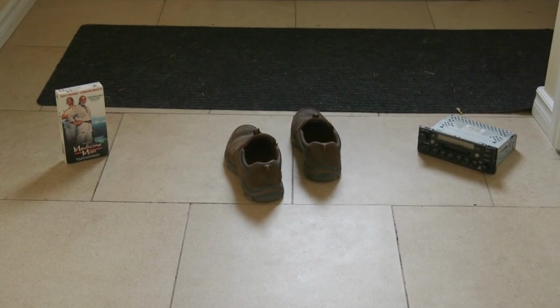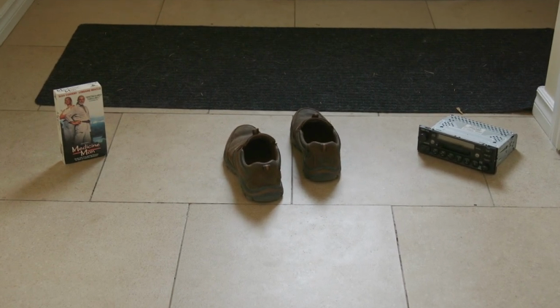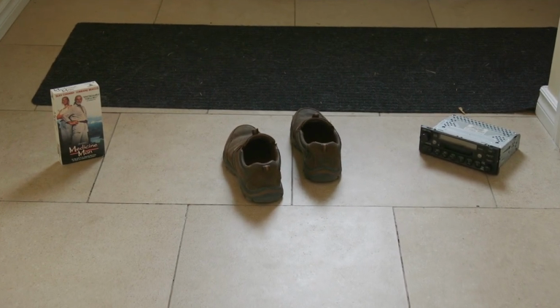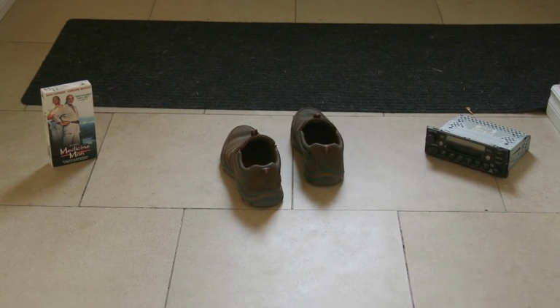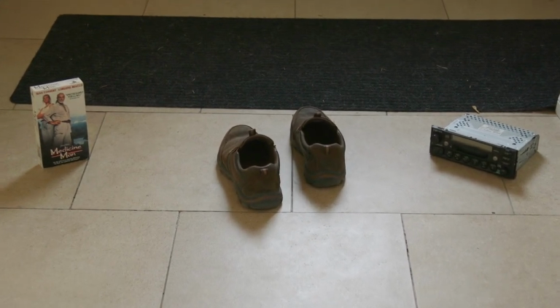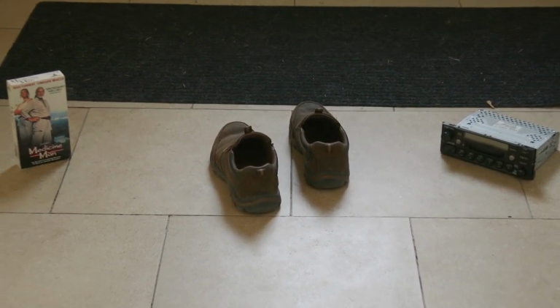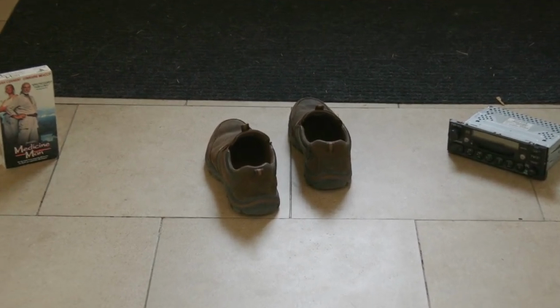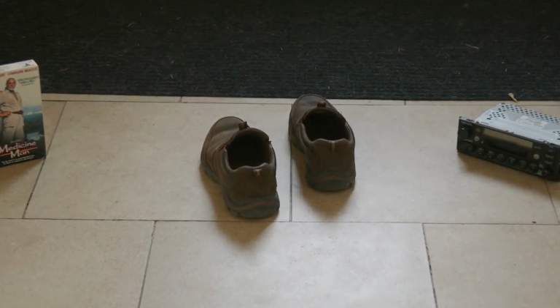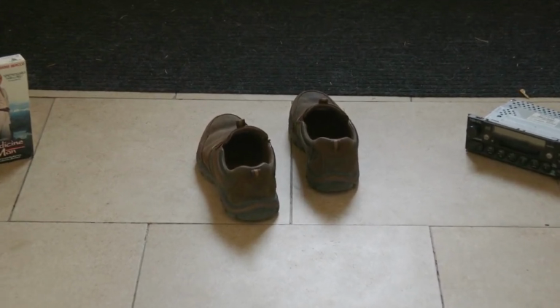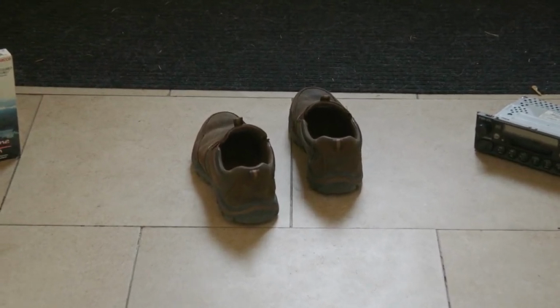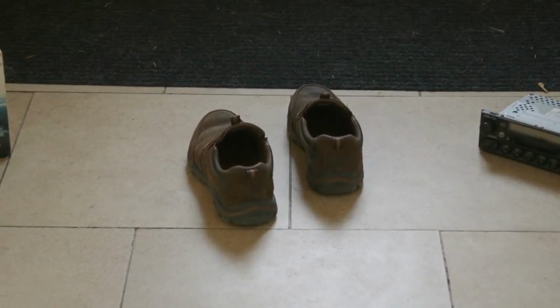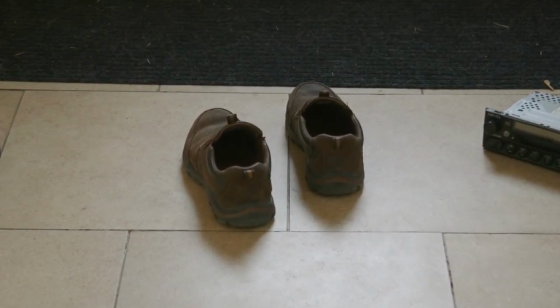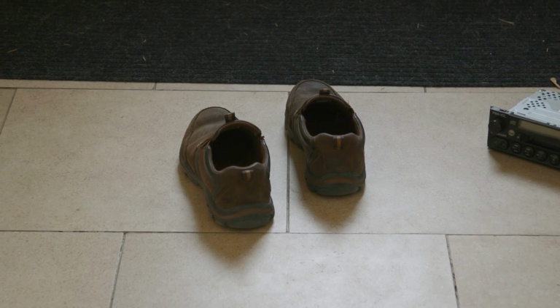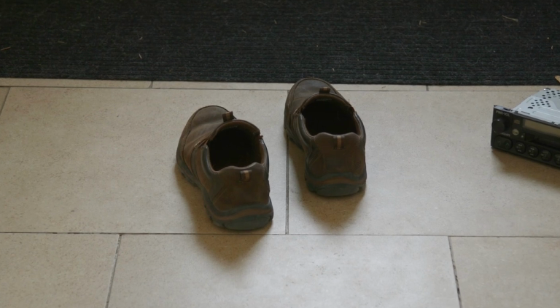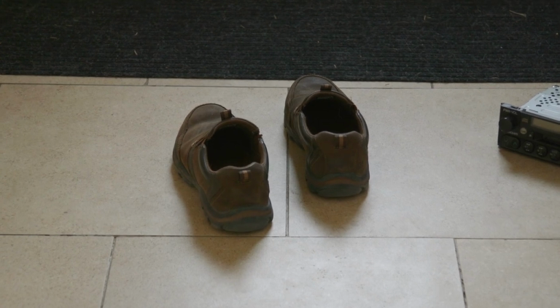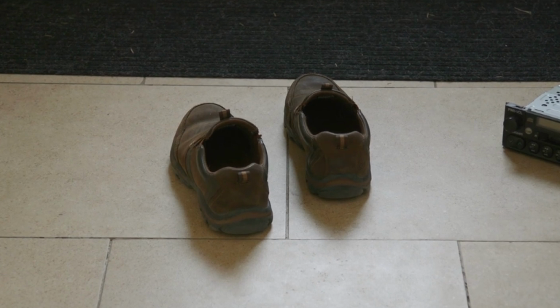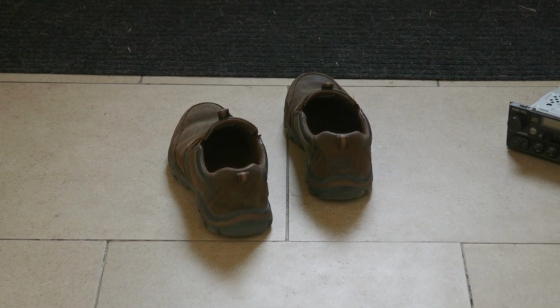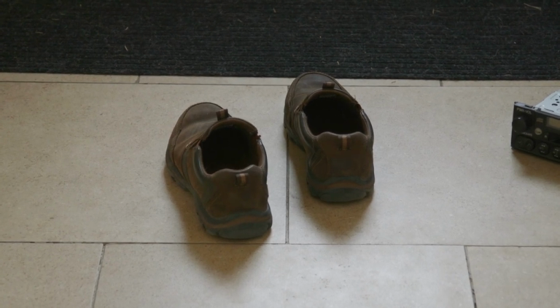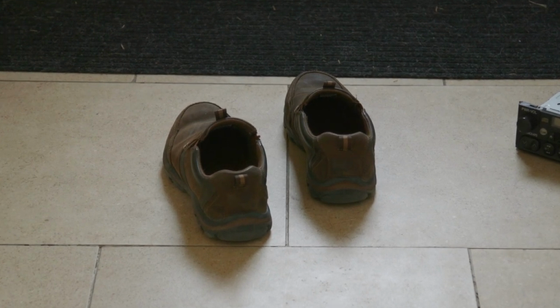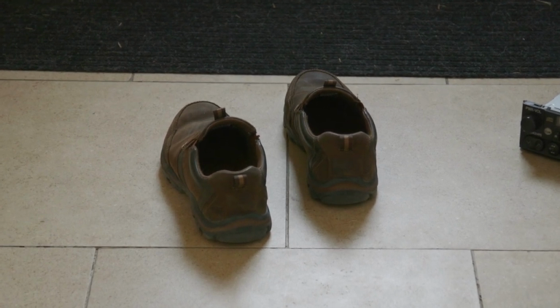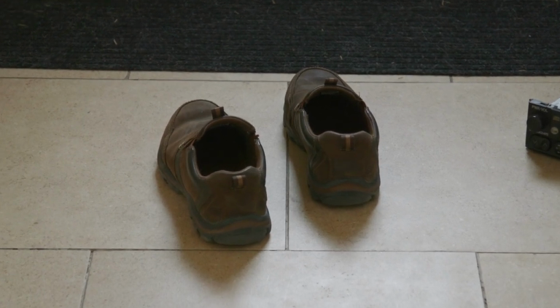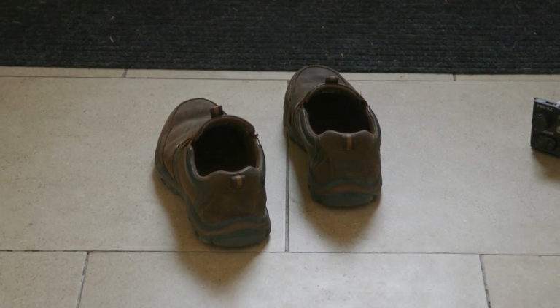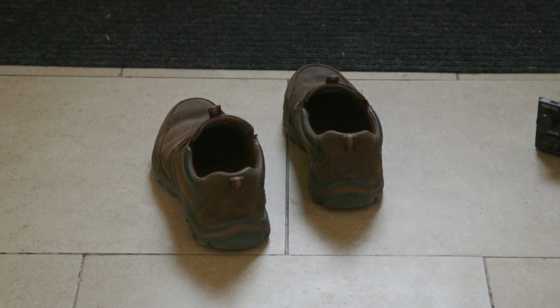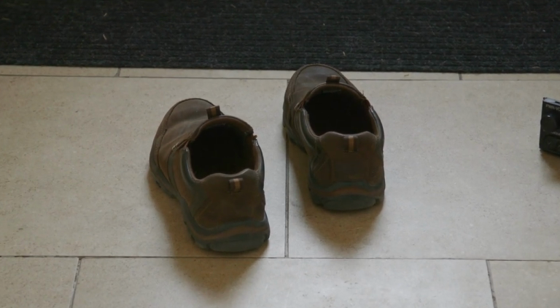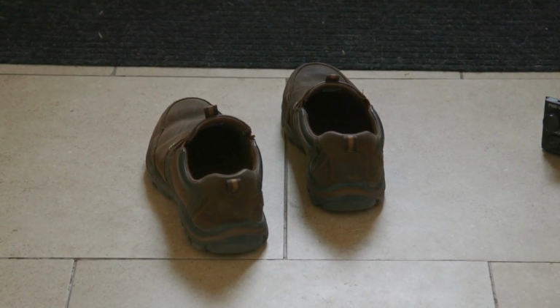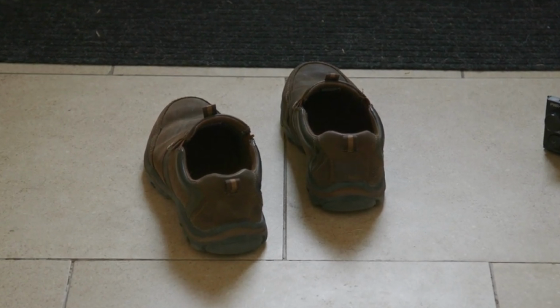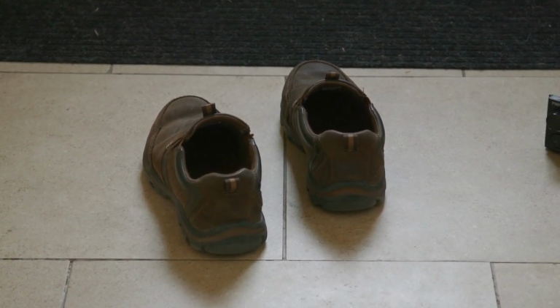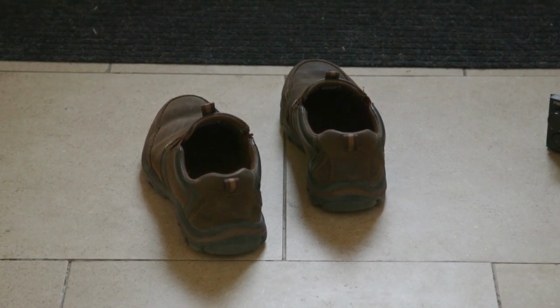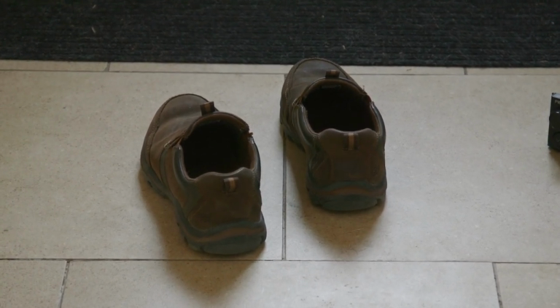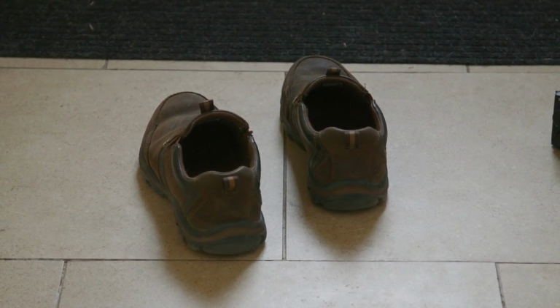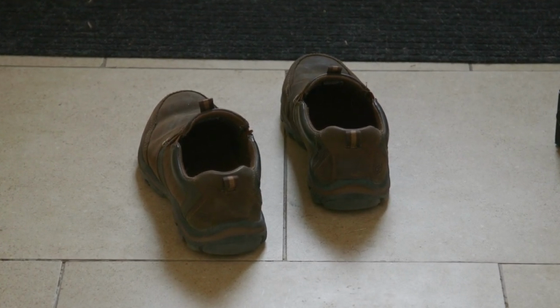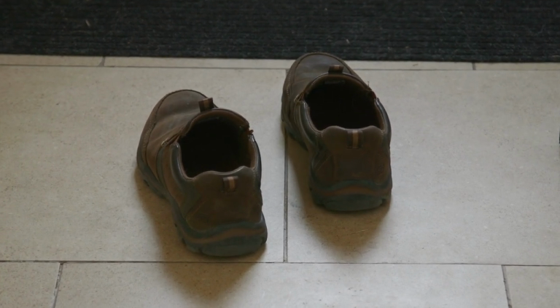And looking here, I'm about 80% sure that these are the shoes. So we can now begin our approach to the shoes.